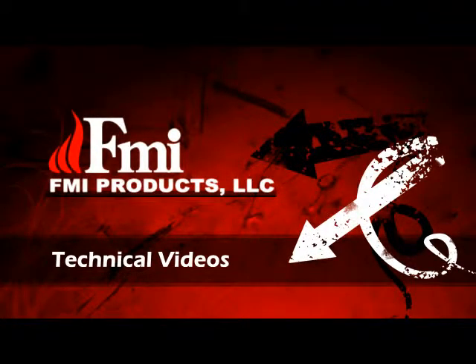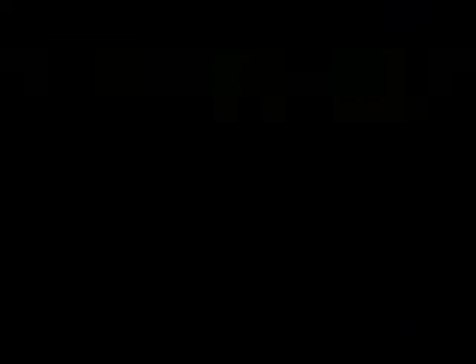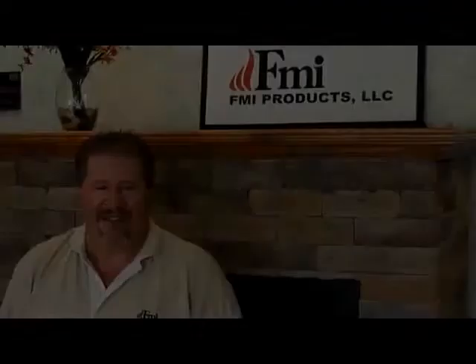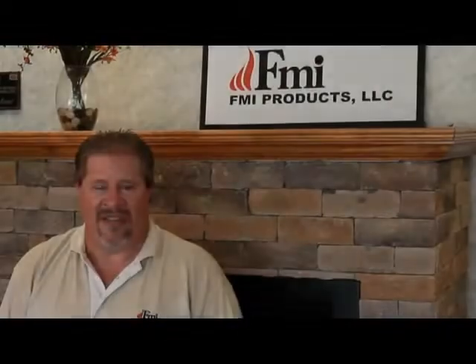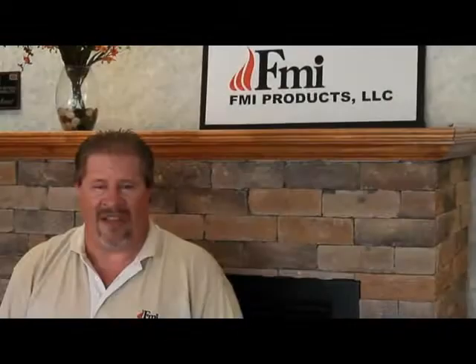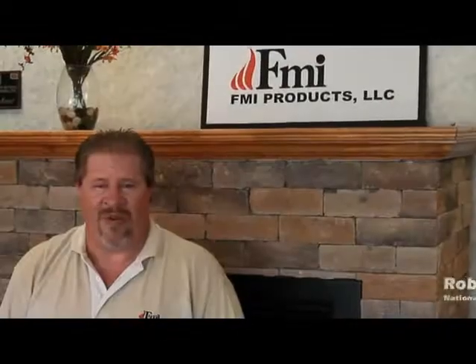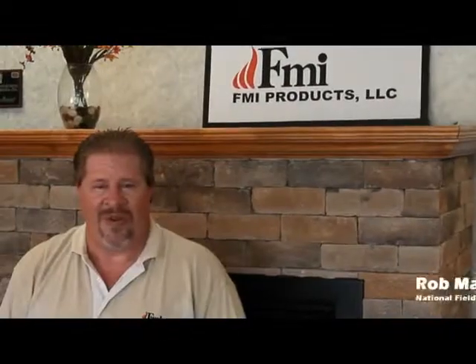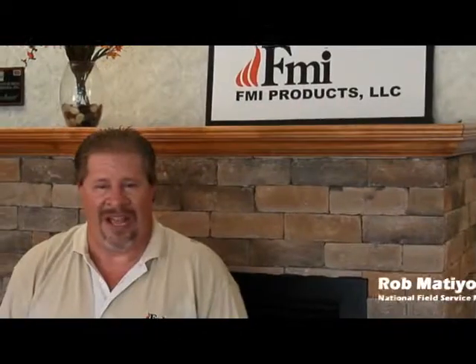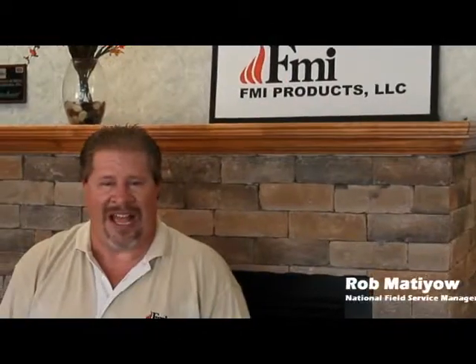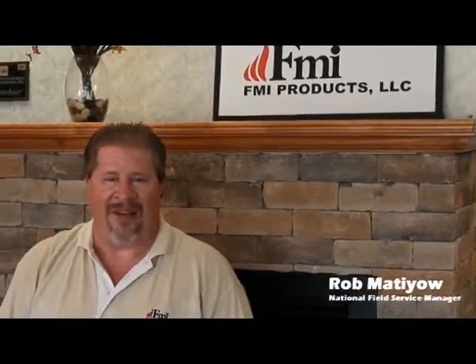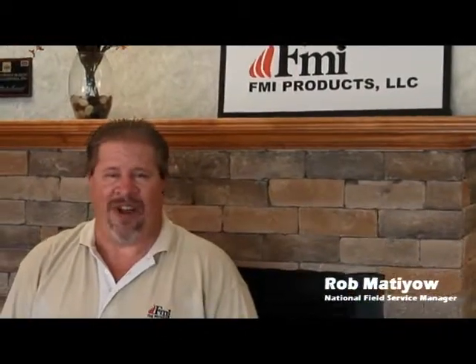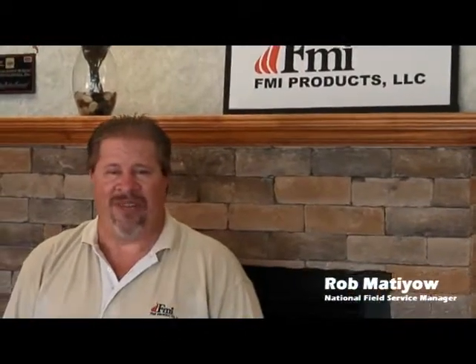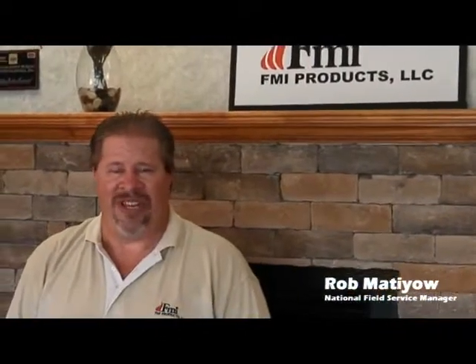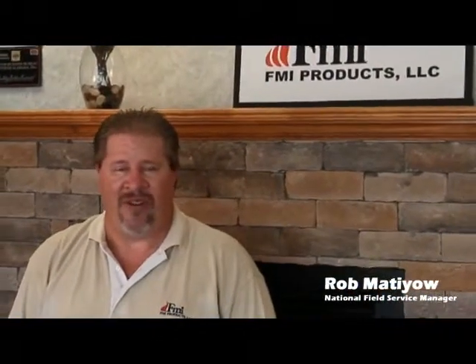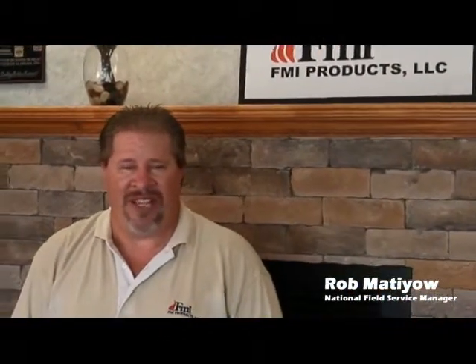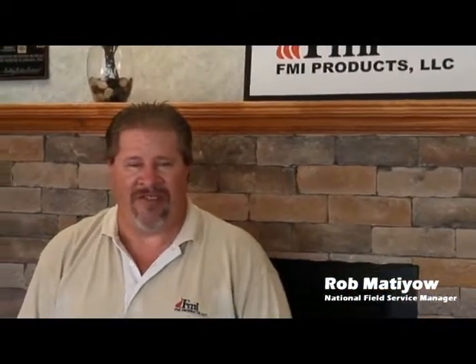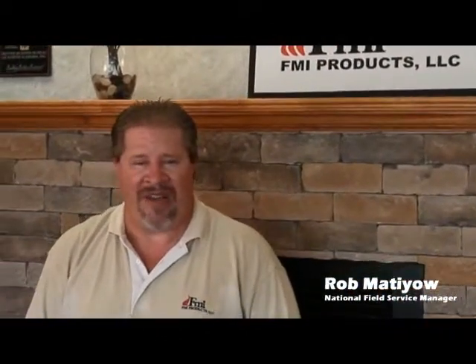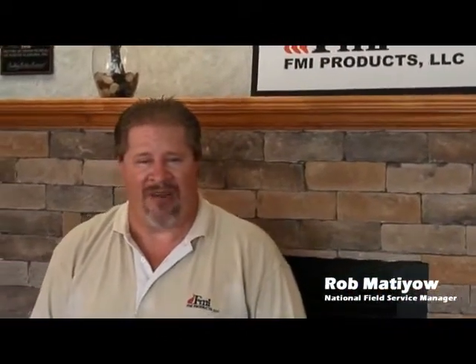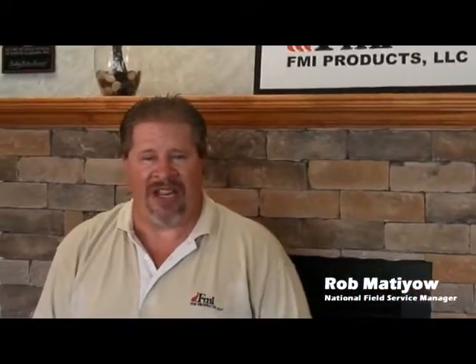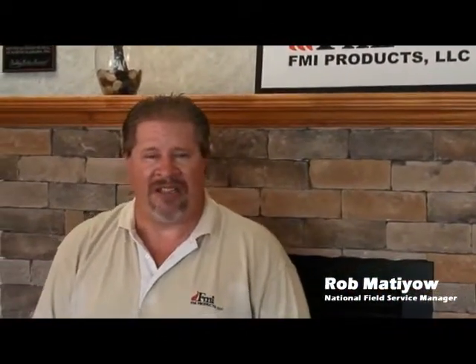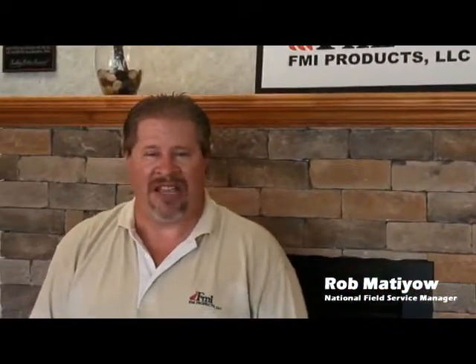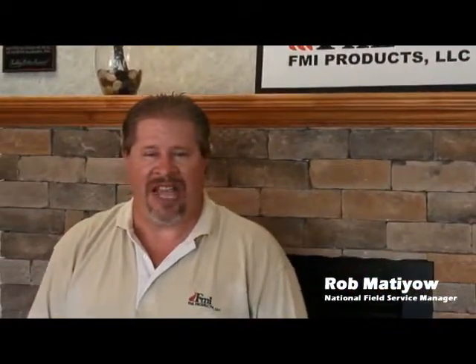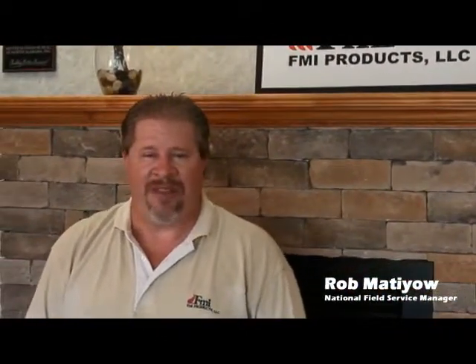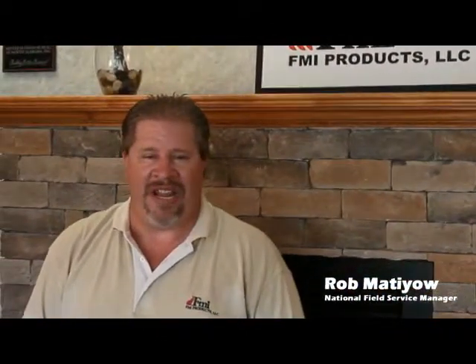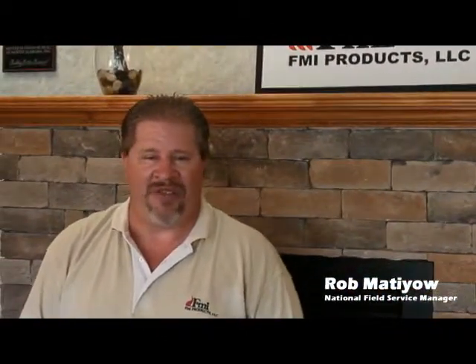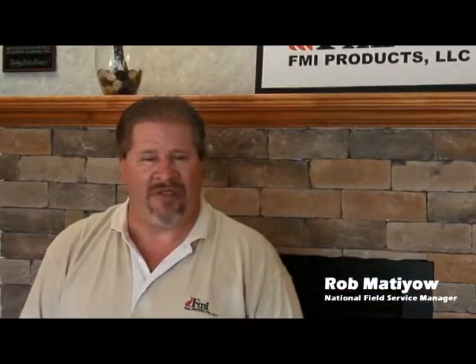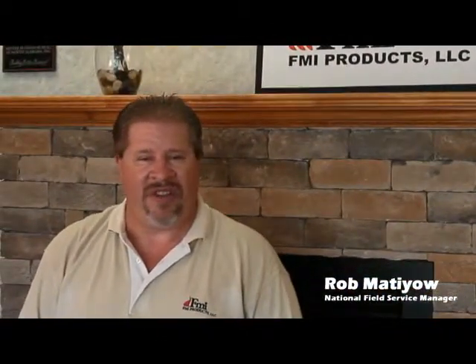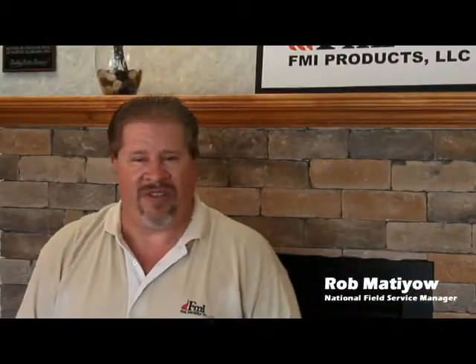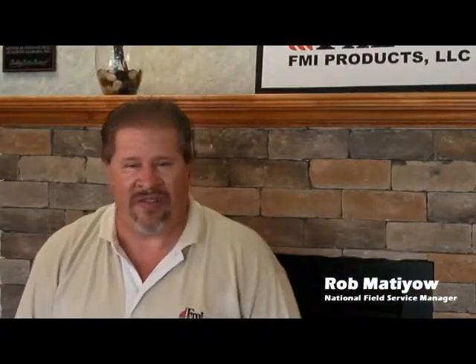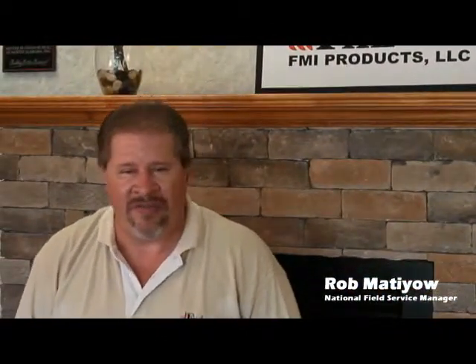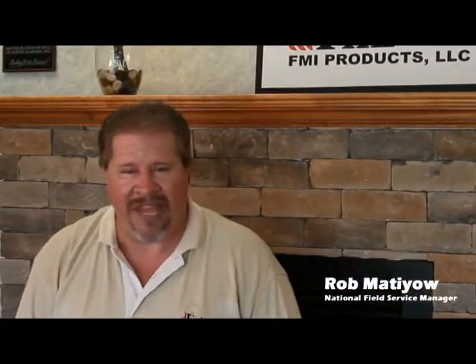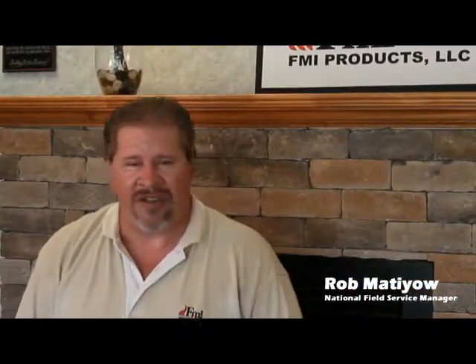Hello, I'm Rob Matteo with FMI Products. I'm the National Field Service Manager.